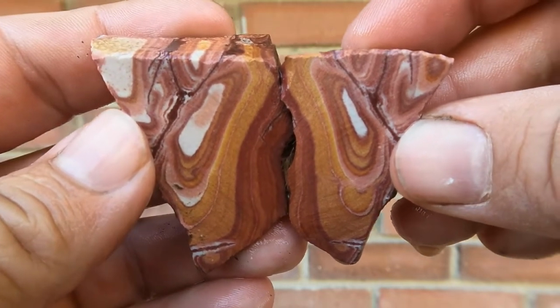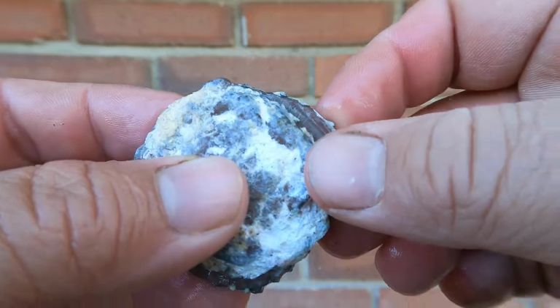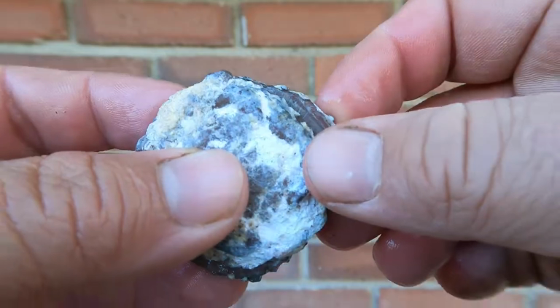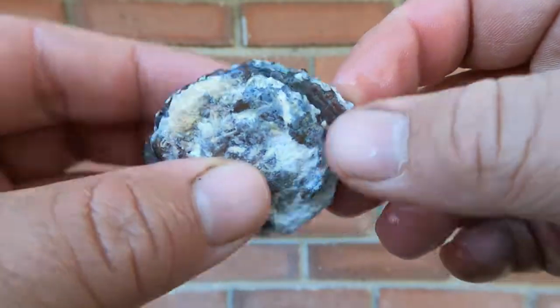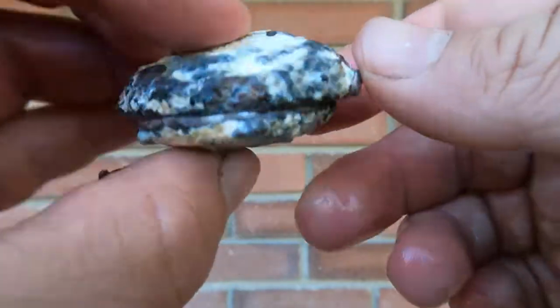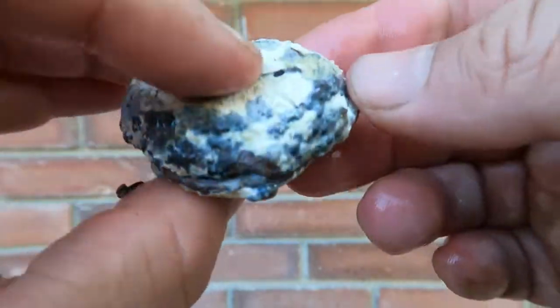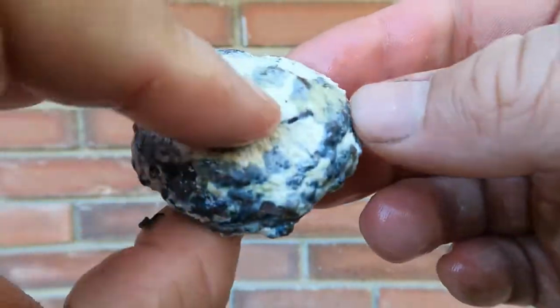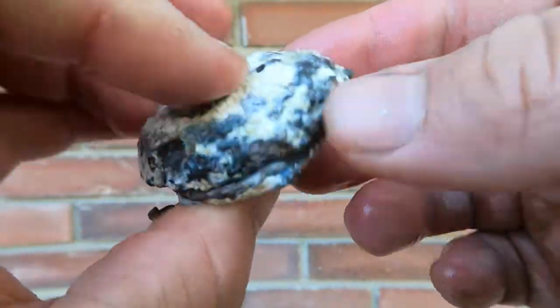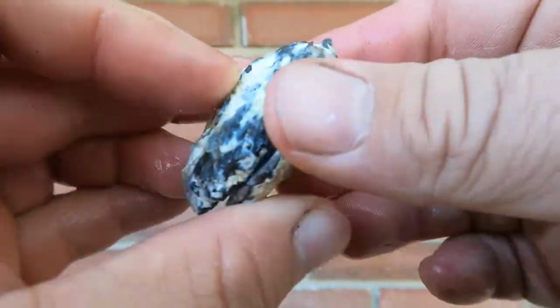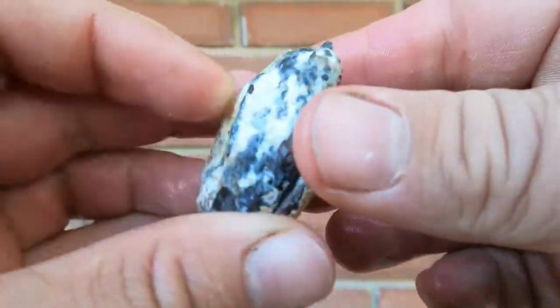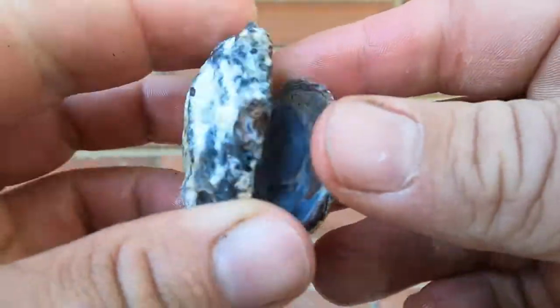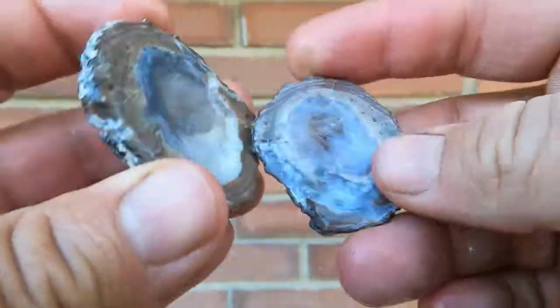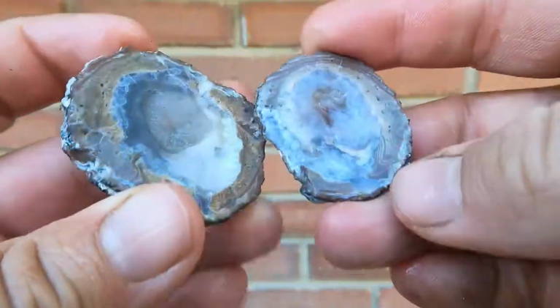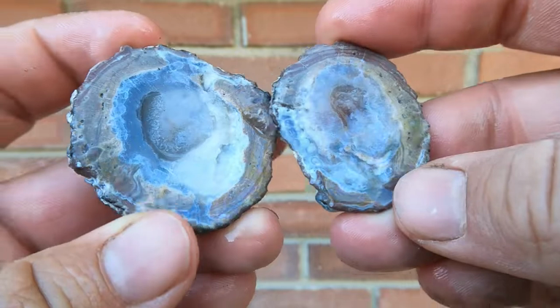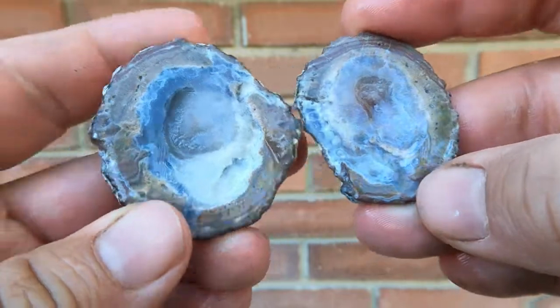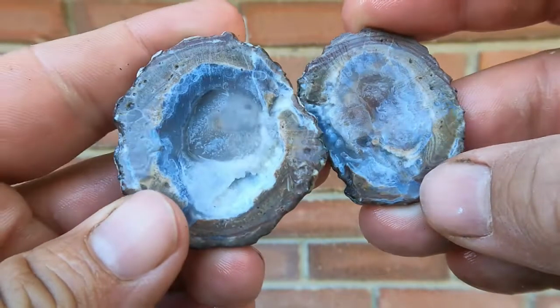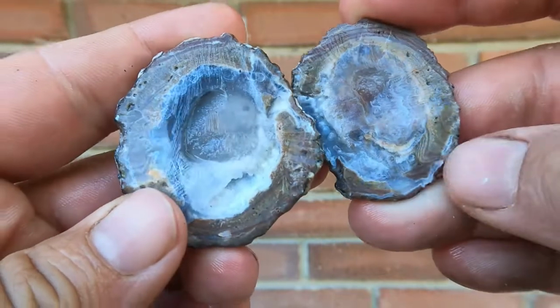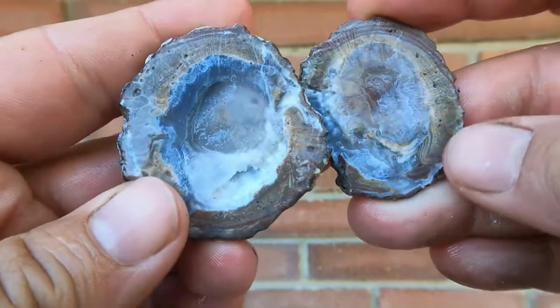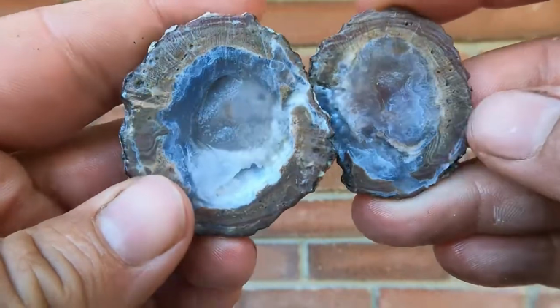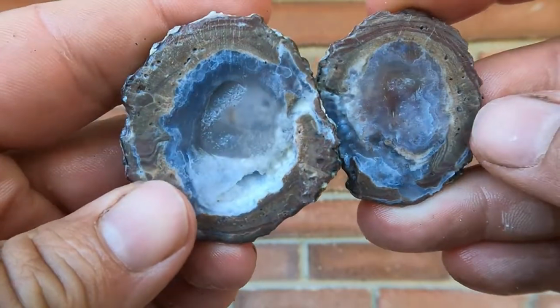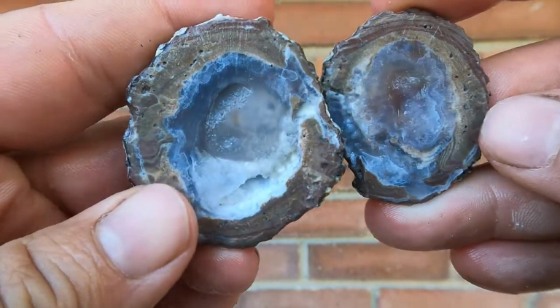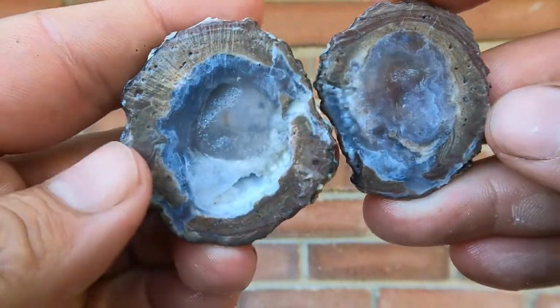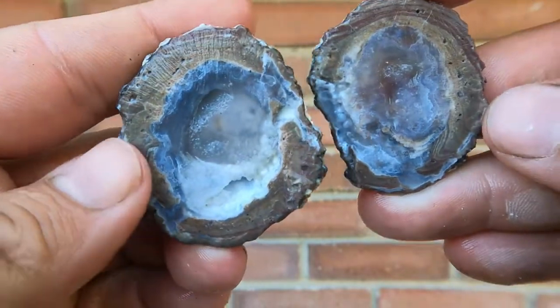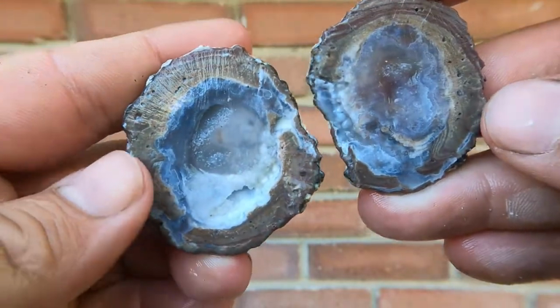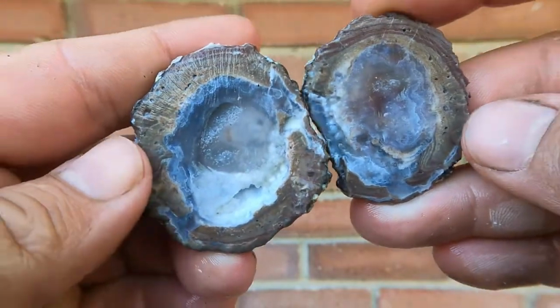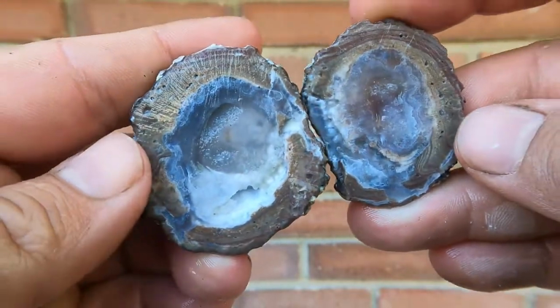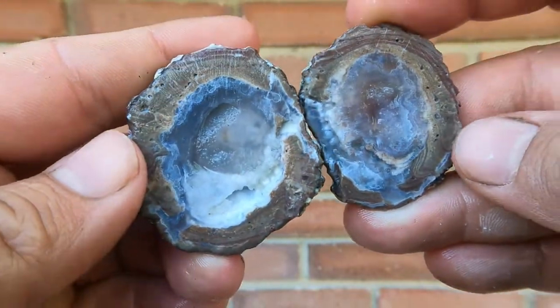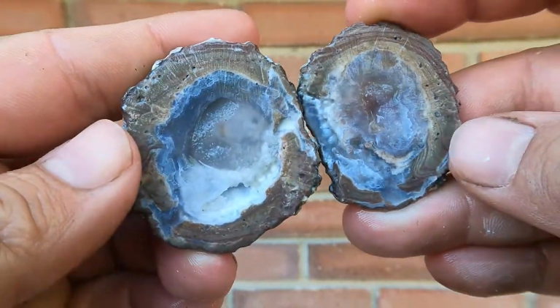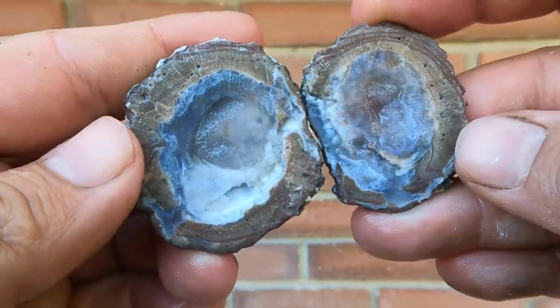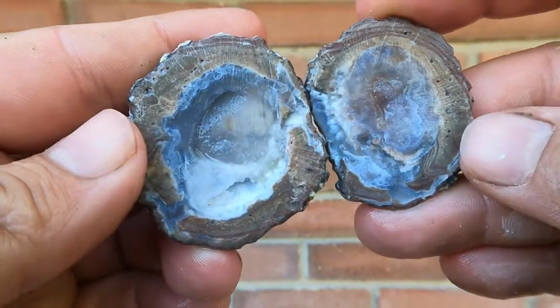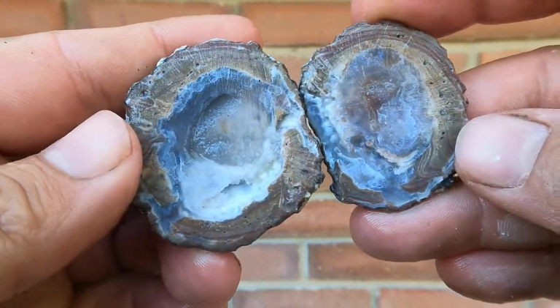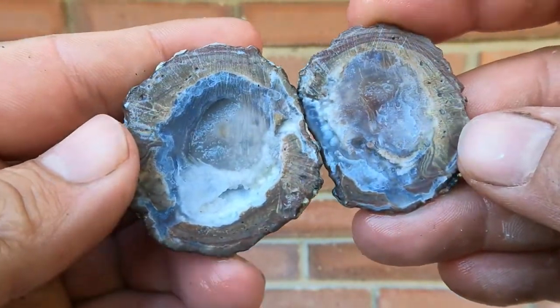There's another flat dugway geode. Oh, very interesting.